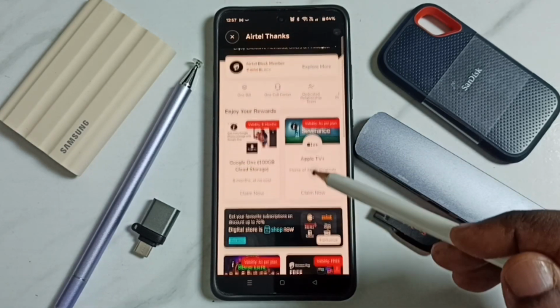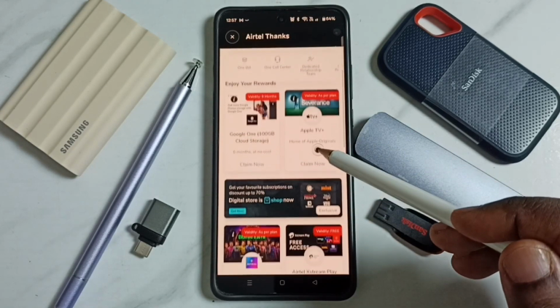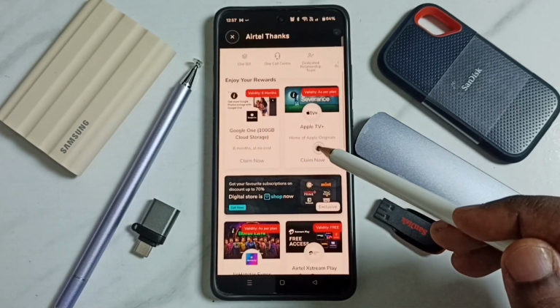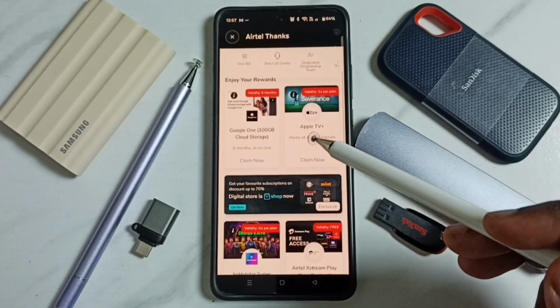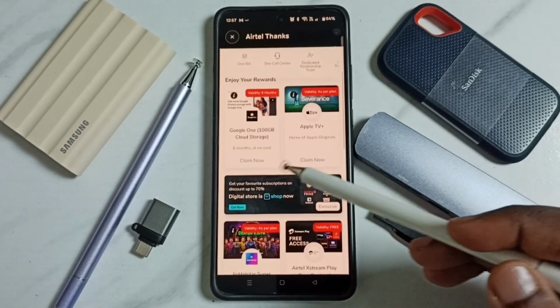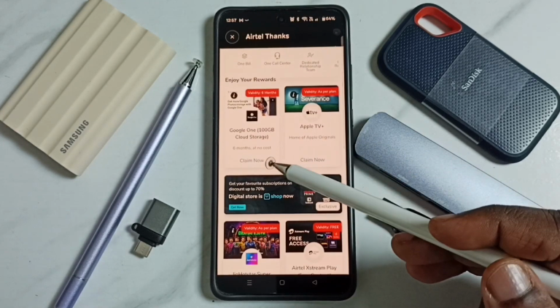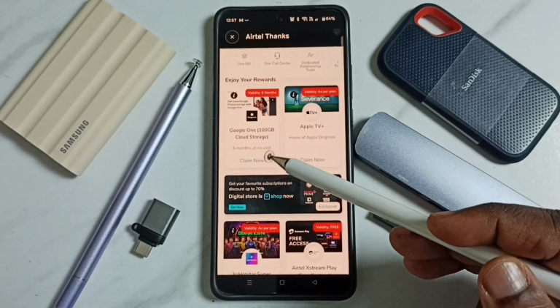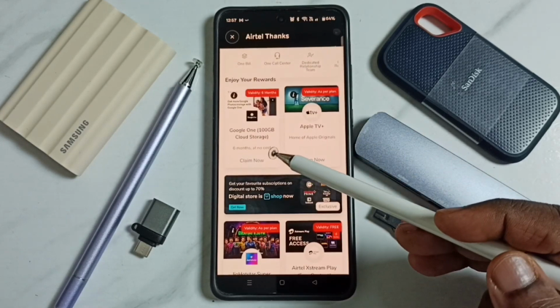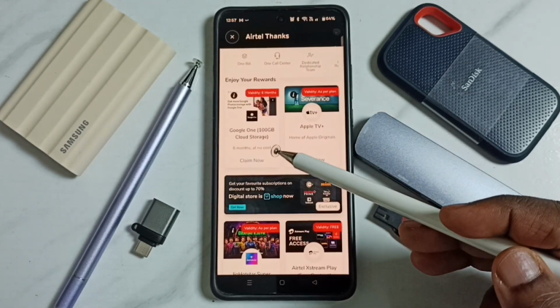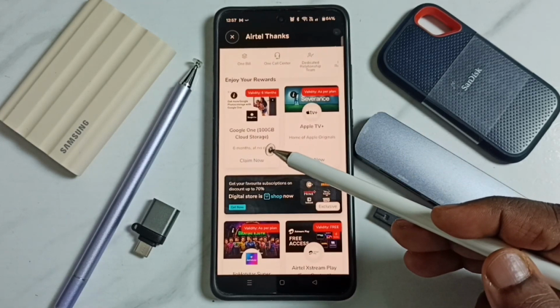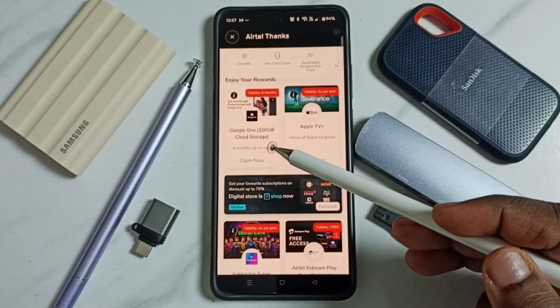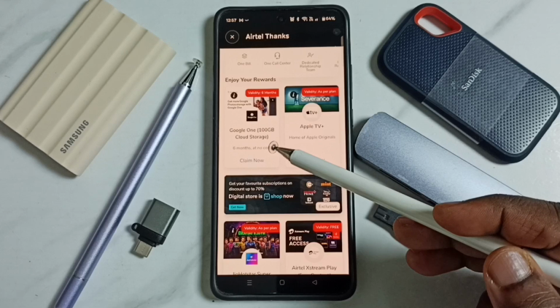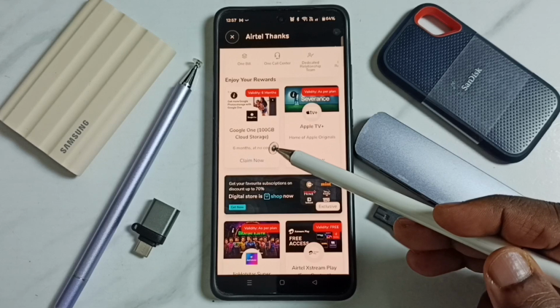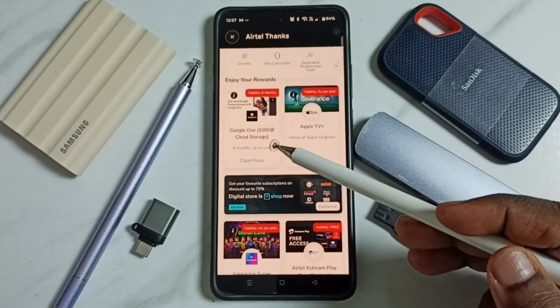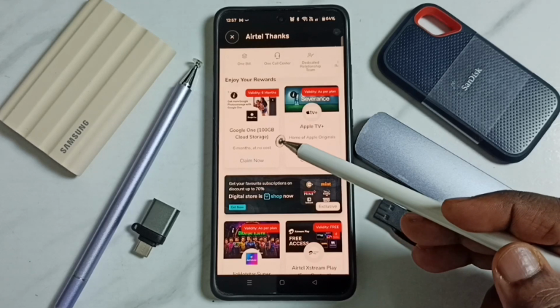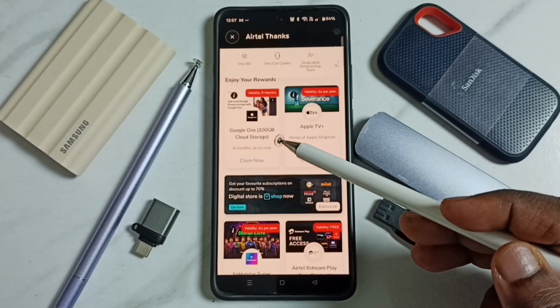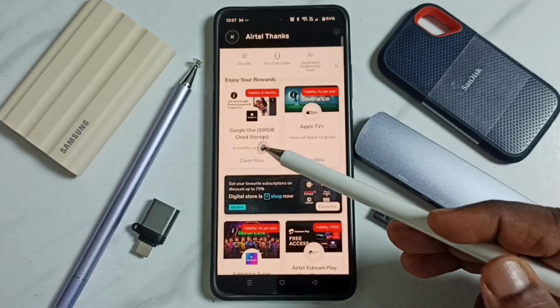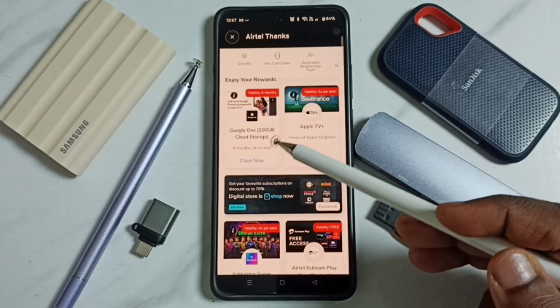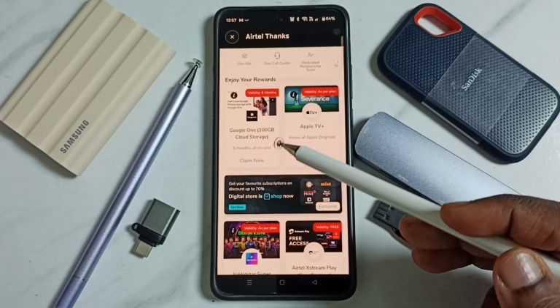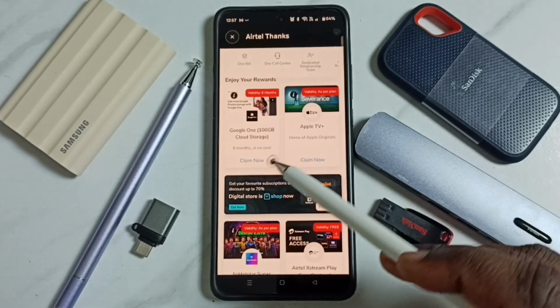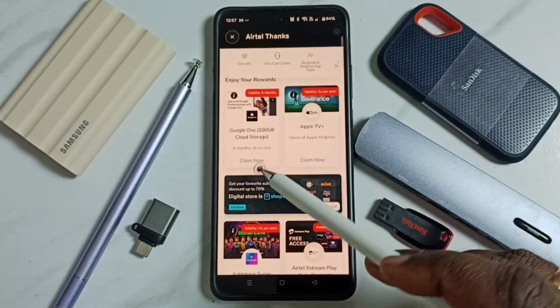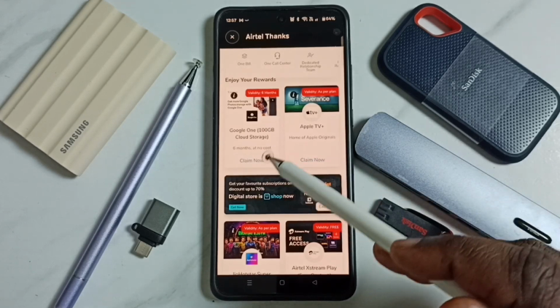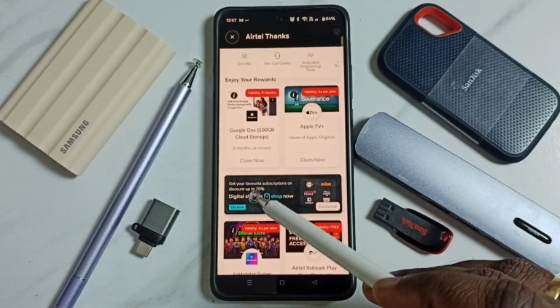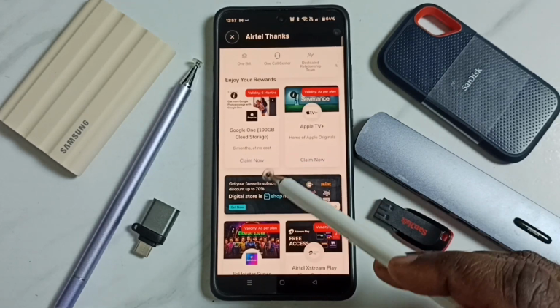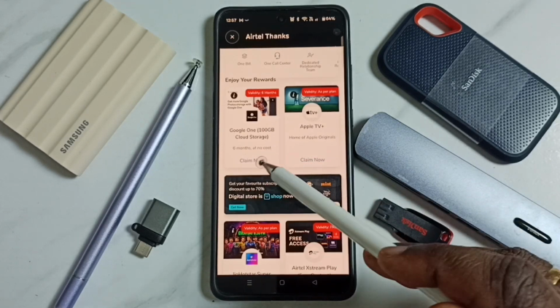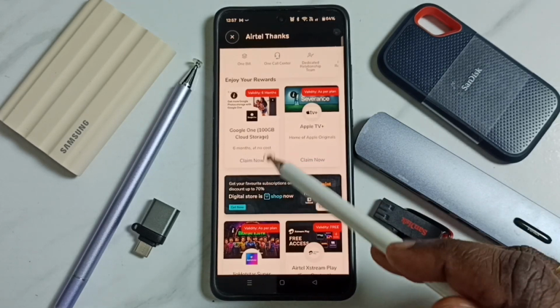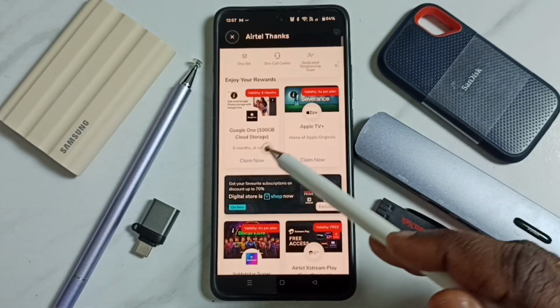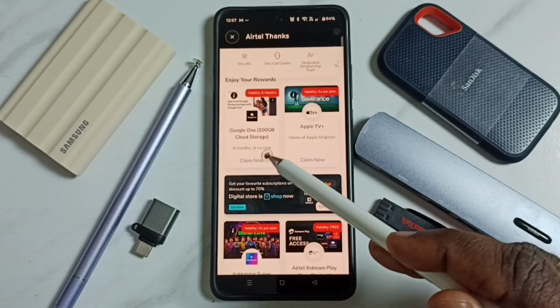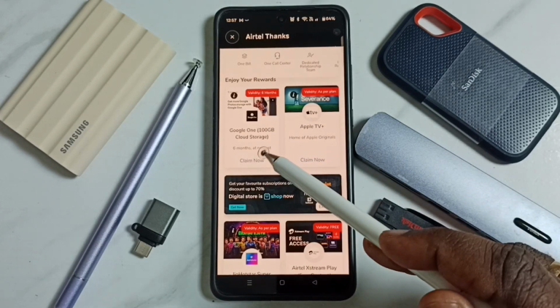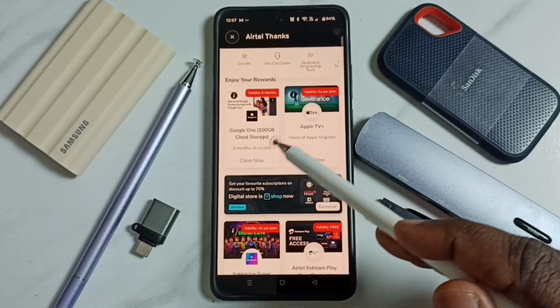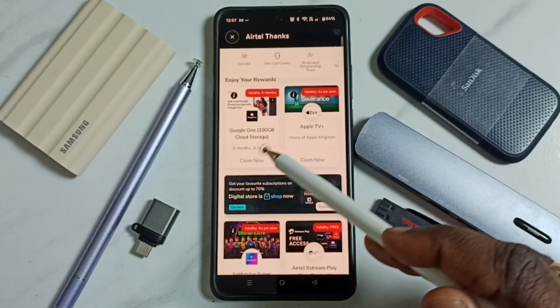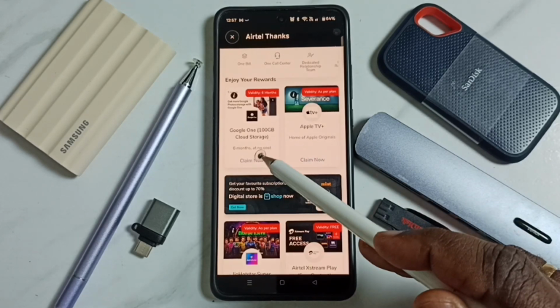Go down. Here you can find Google One 100 GB Cloud Storage. Tap on 'Claim Now'.